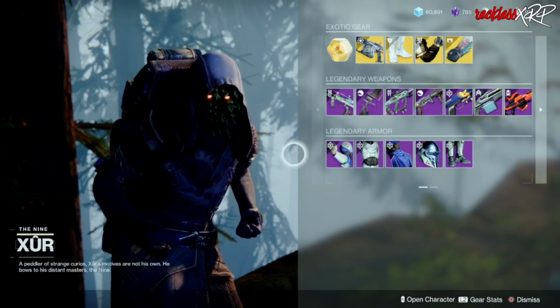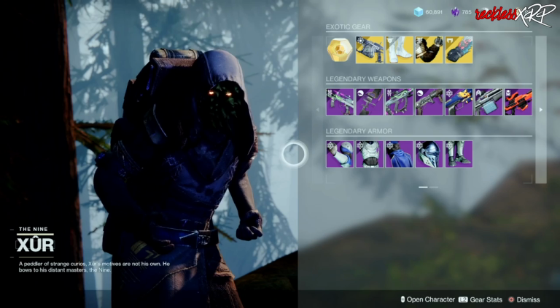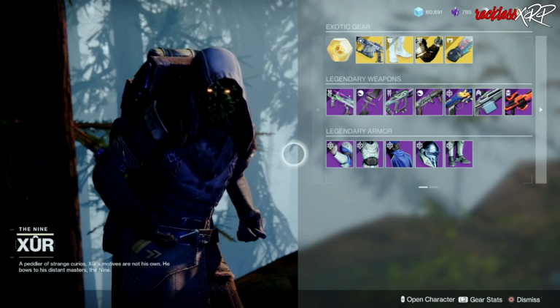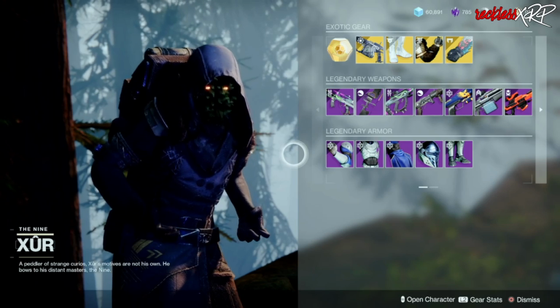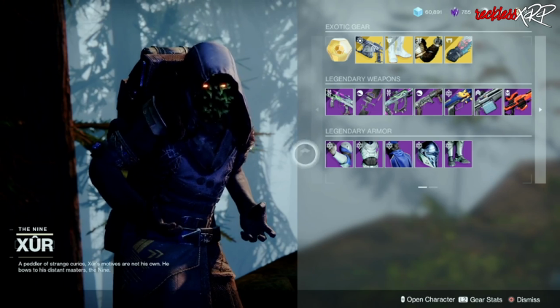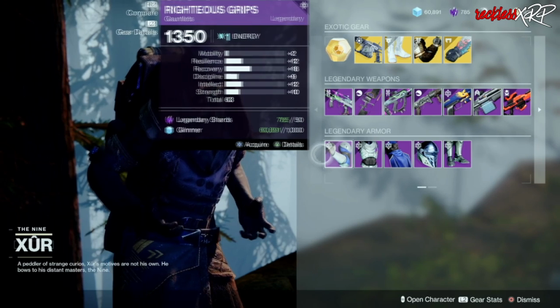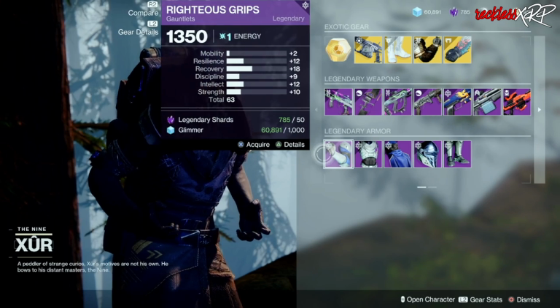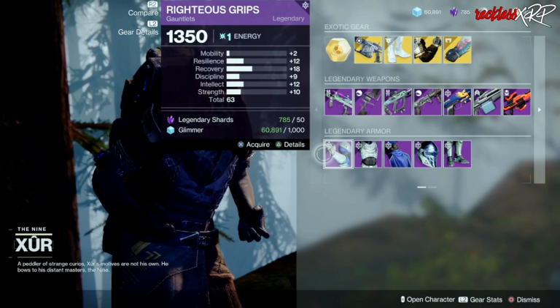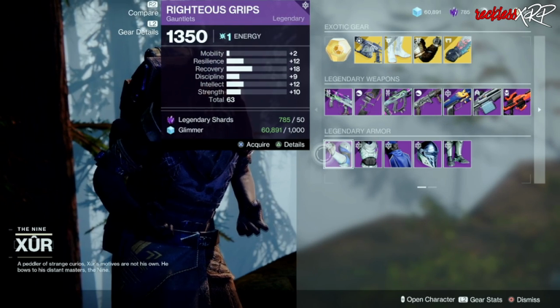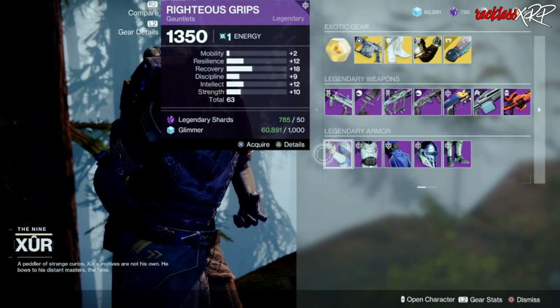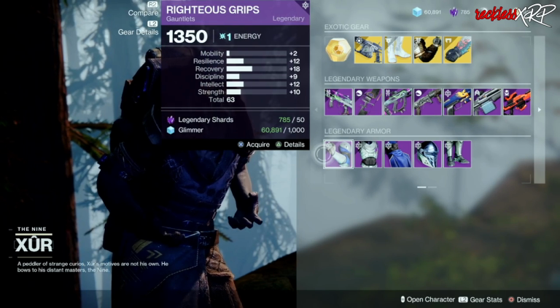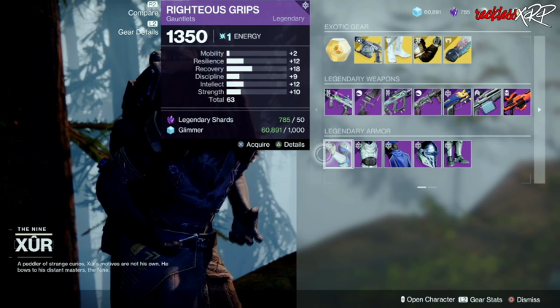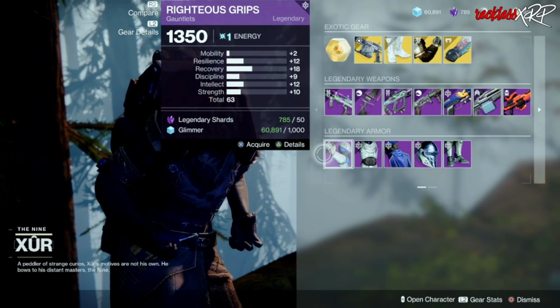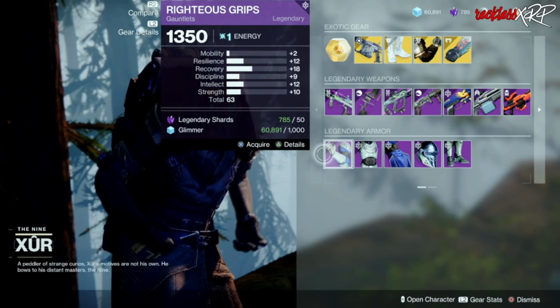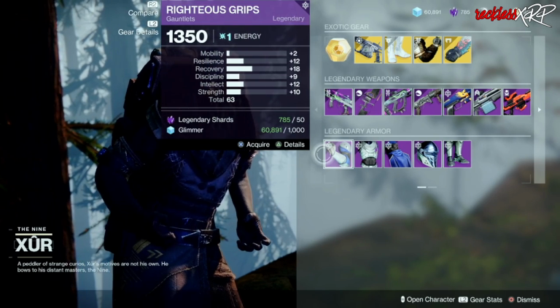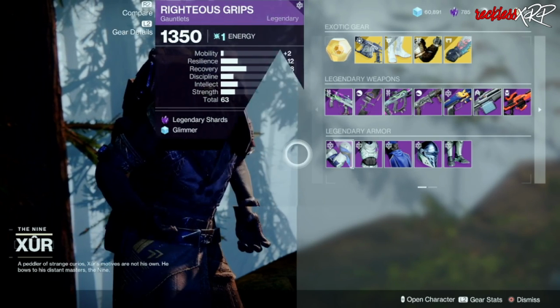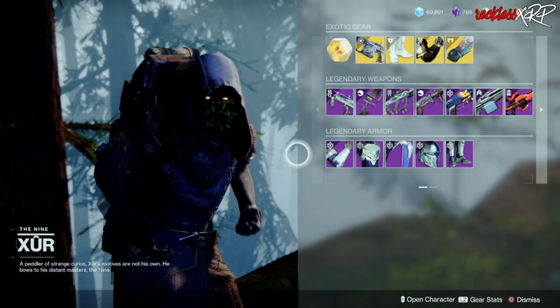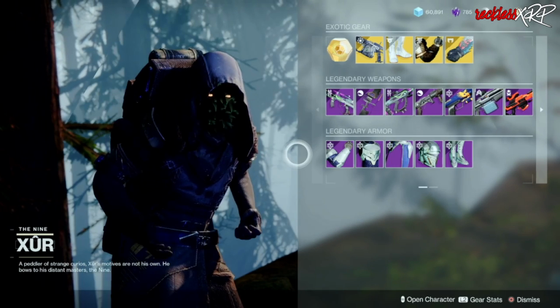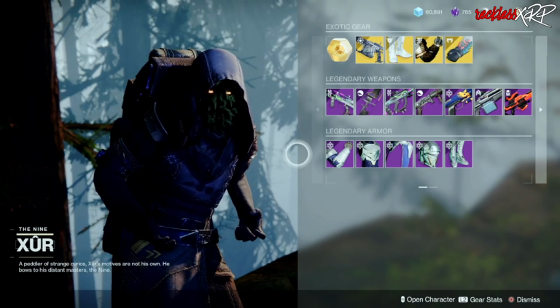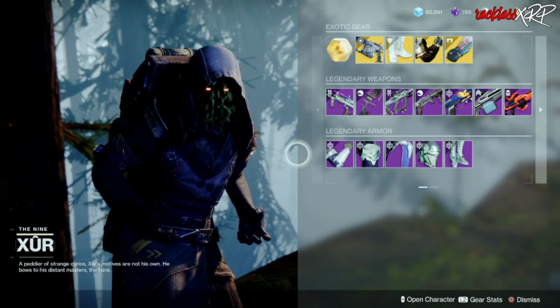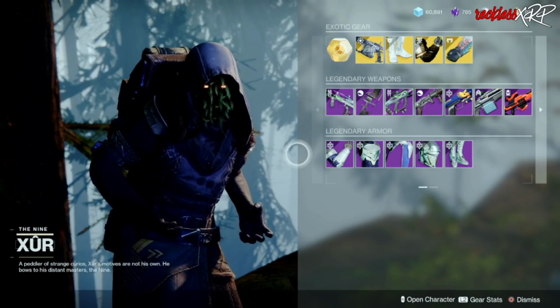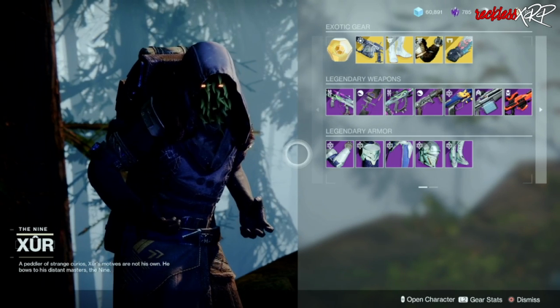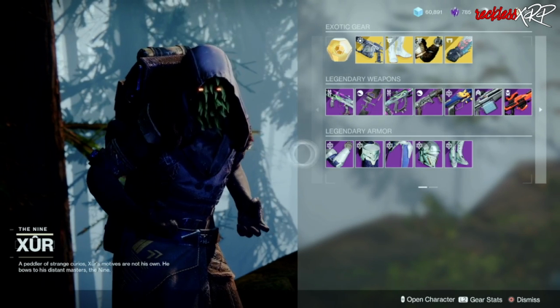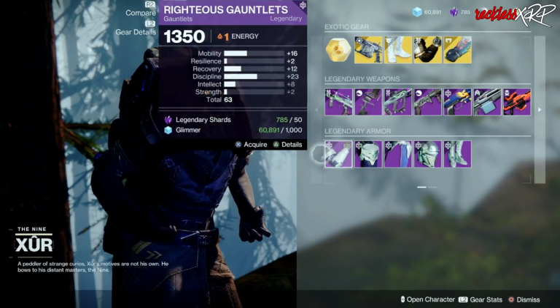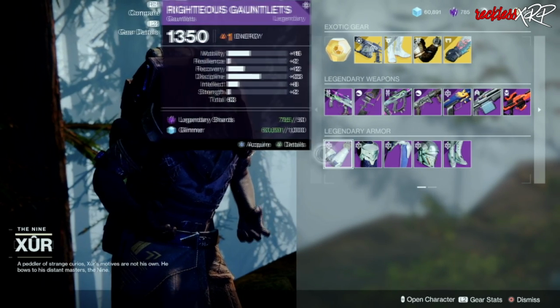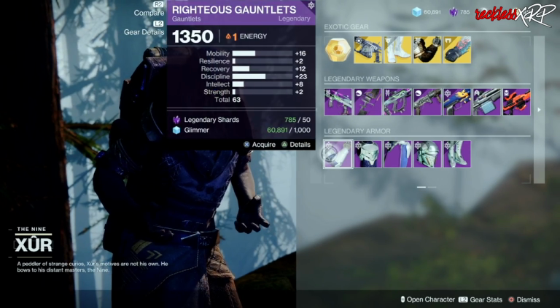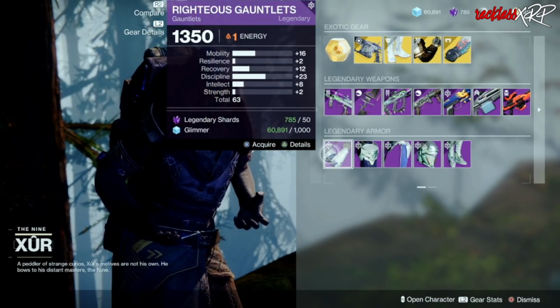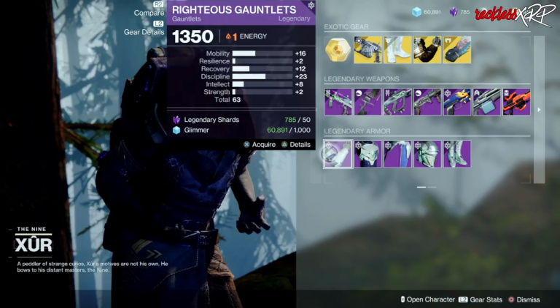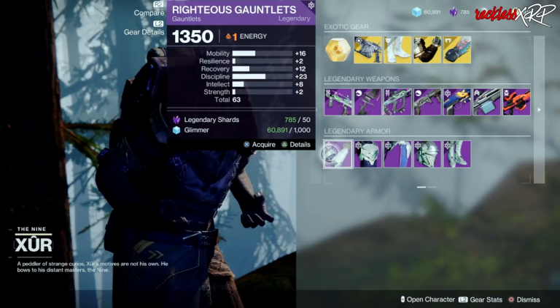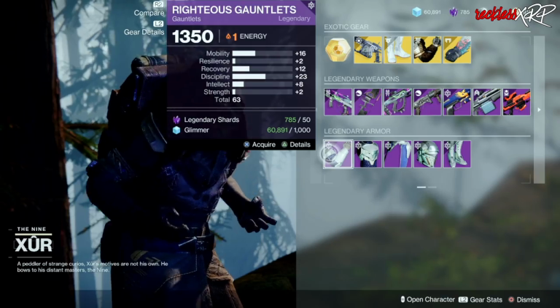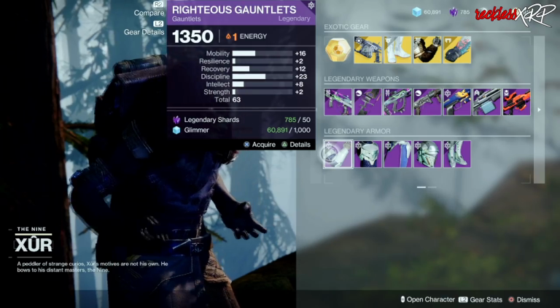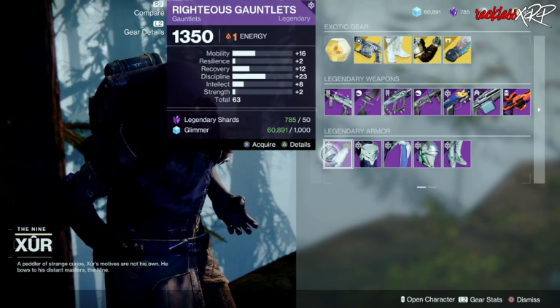For the Hunter, go ahead and pick up the decently rolled Gauntlets, and go ahead and pick up the Gauntlets for the Titan as well.